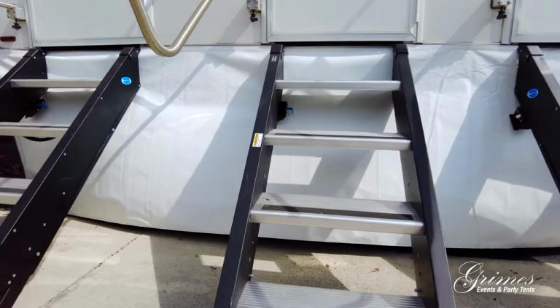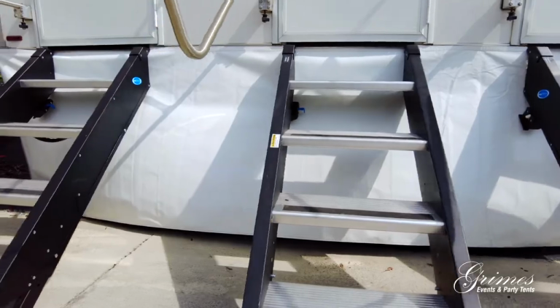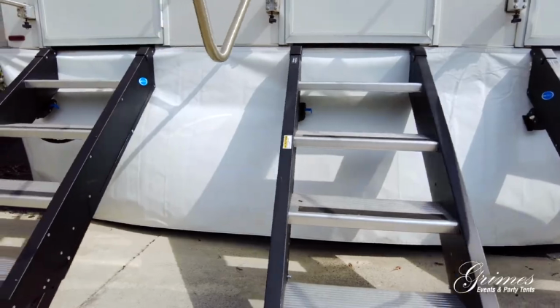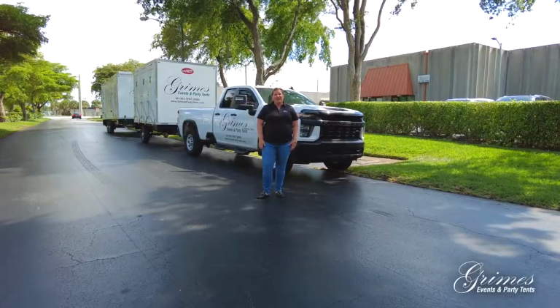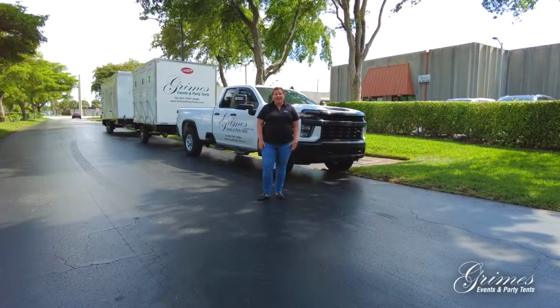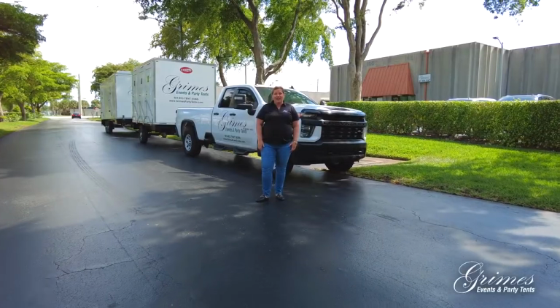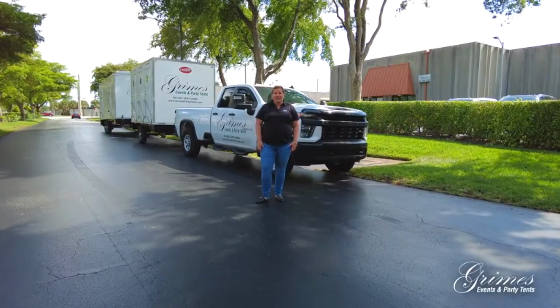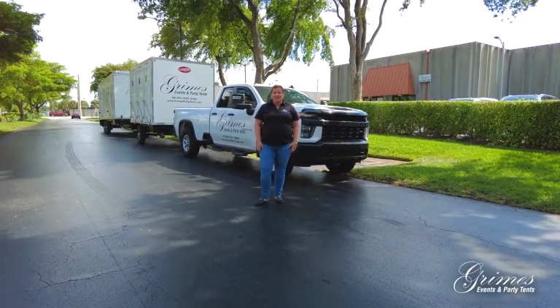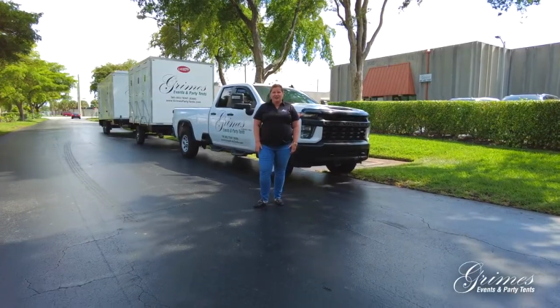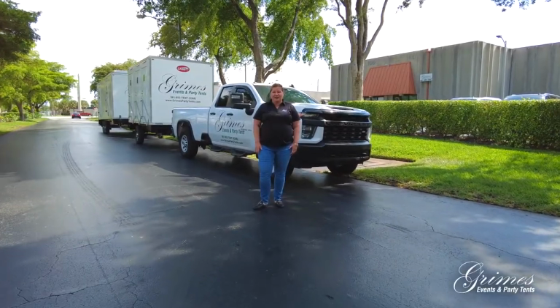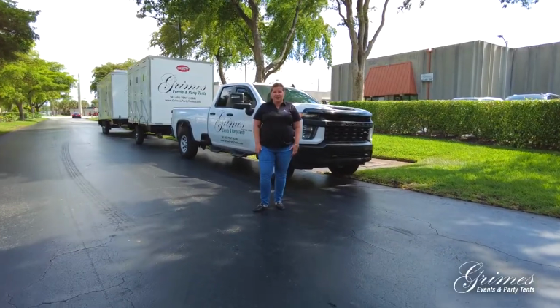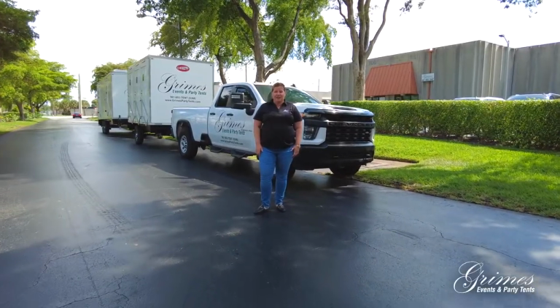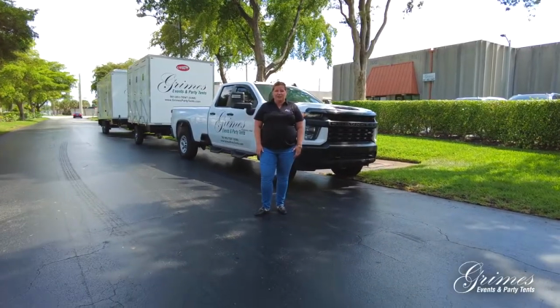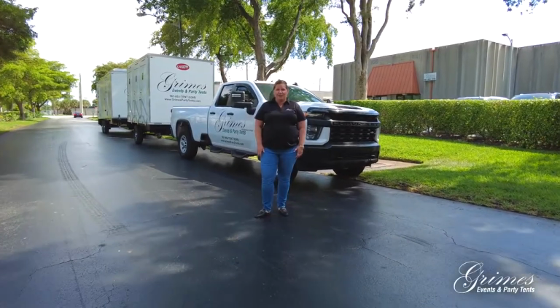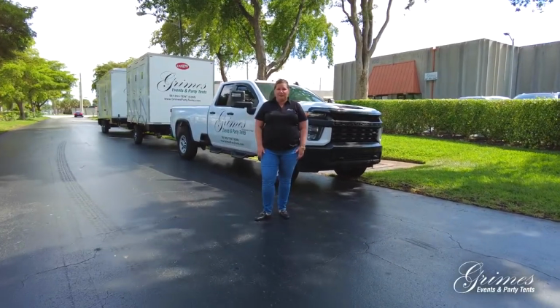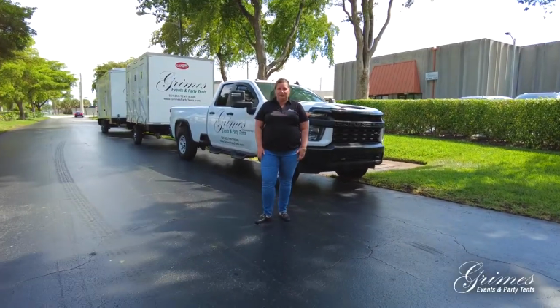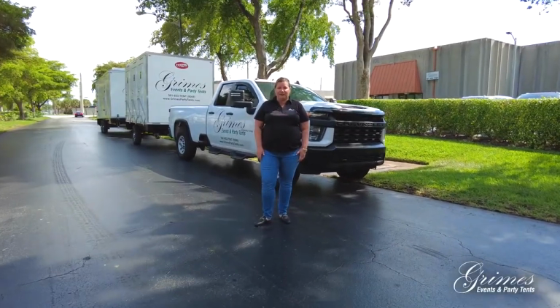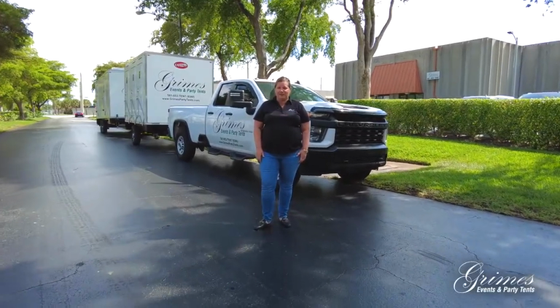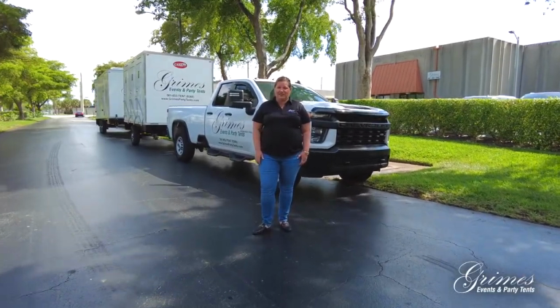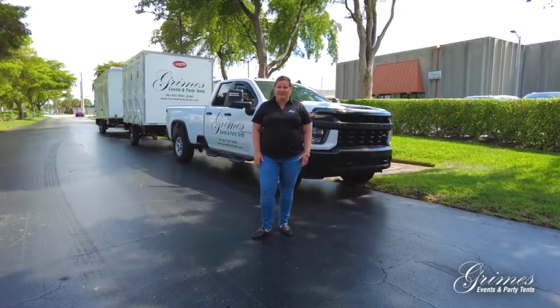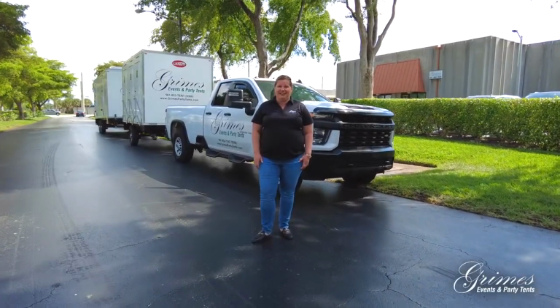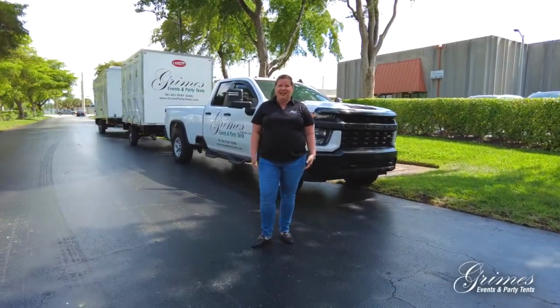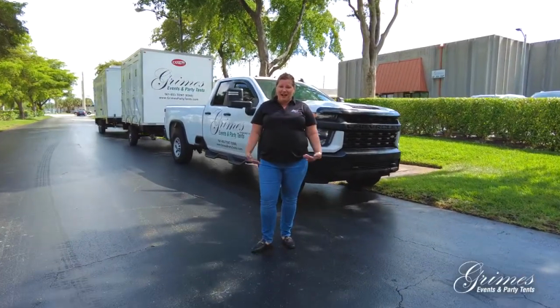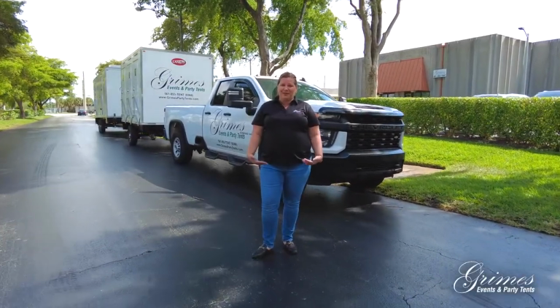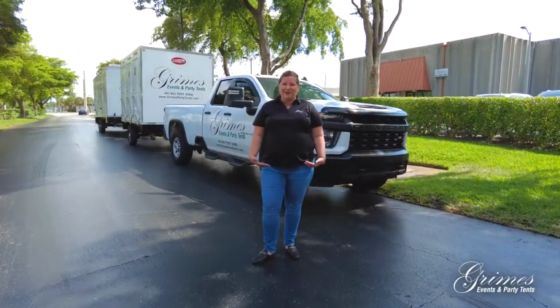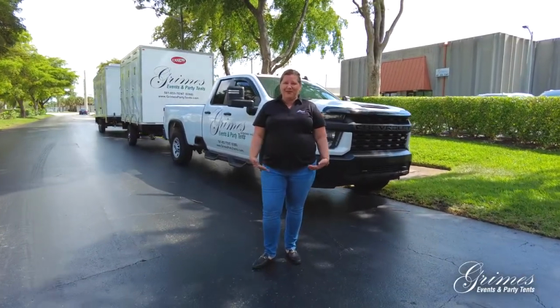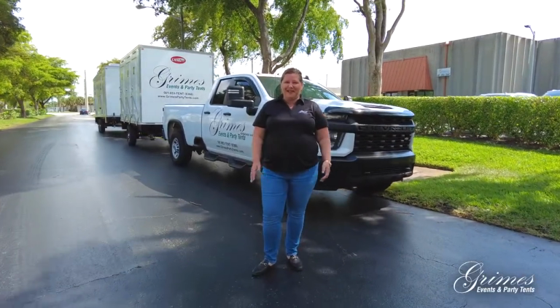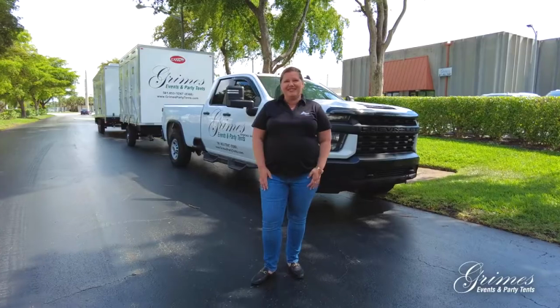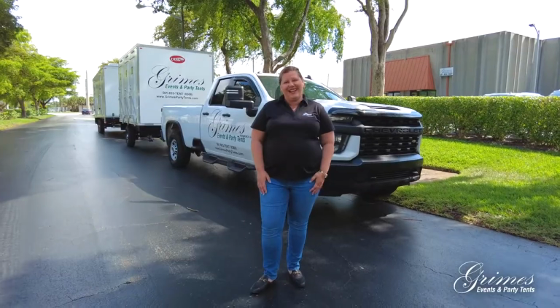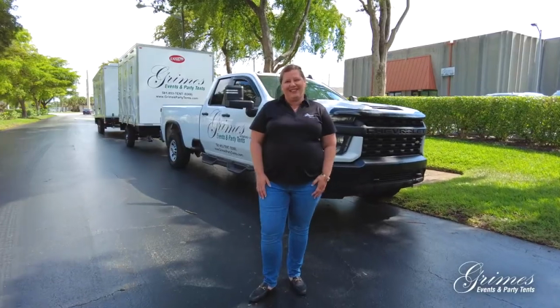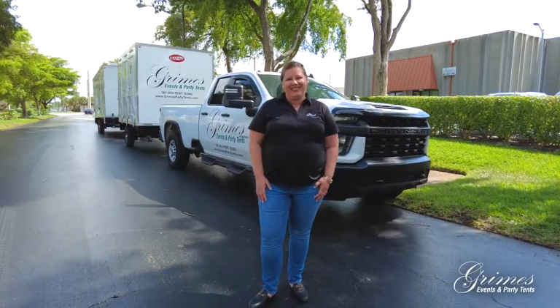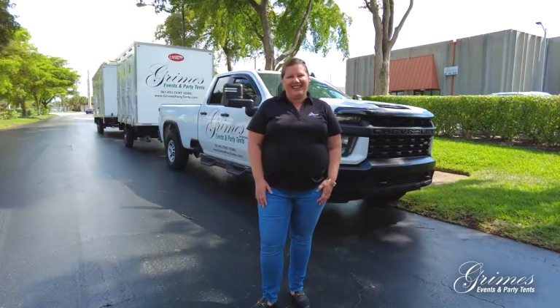So if you have any questions about our luxury mobile restrooms, reach out to me. I'm Nicole Grimes. Have a great day.